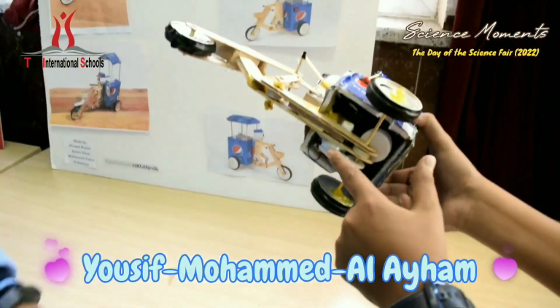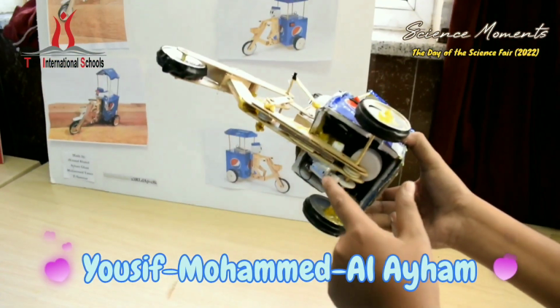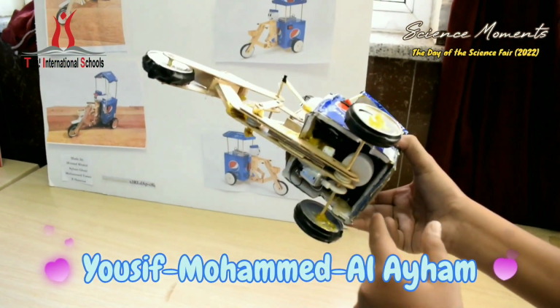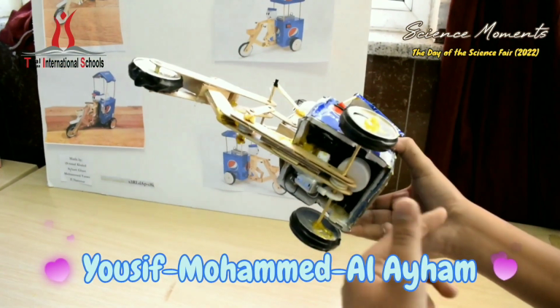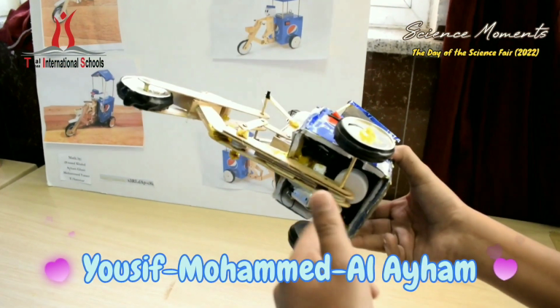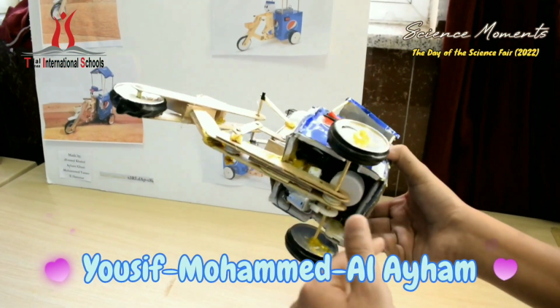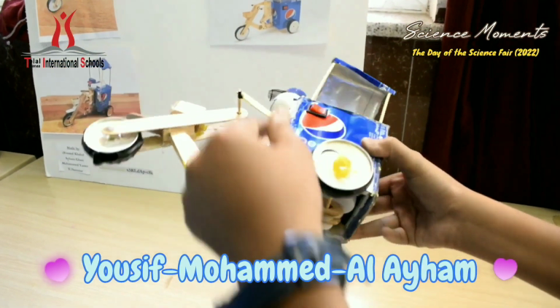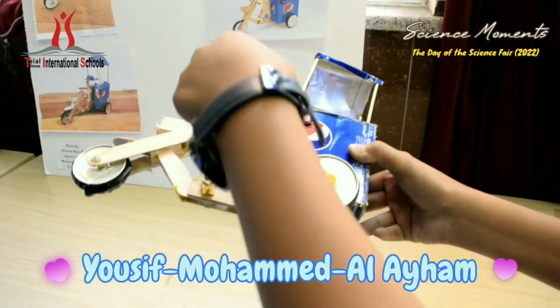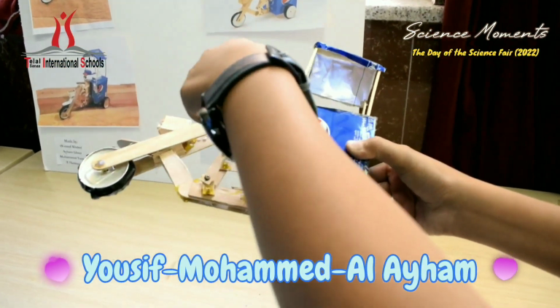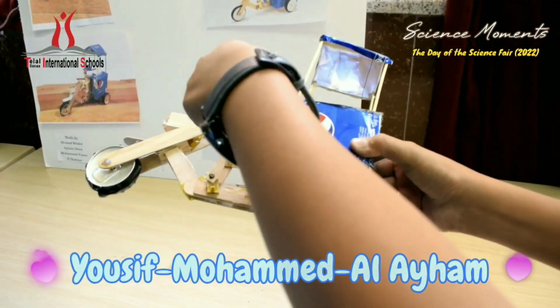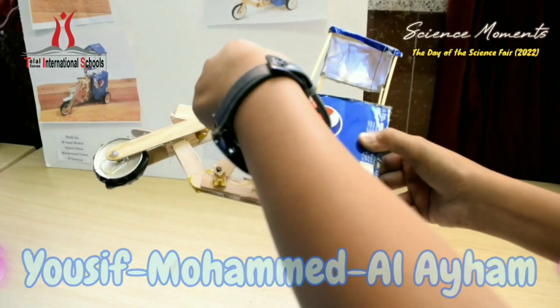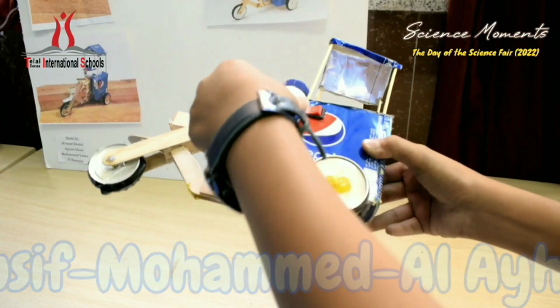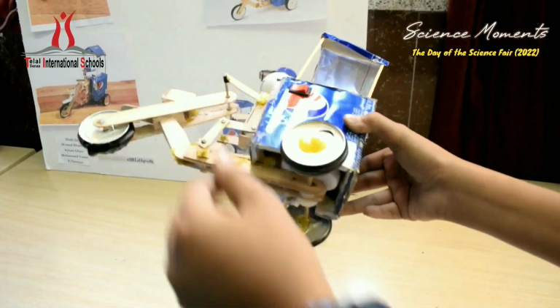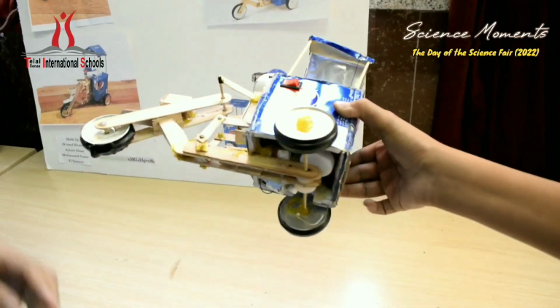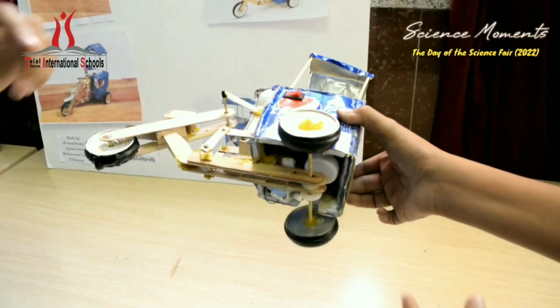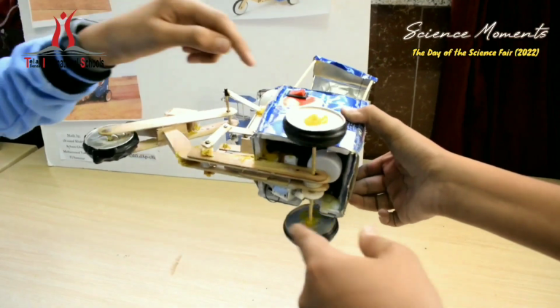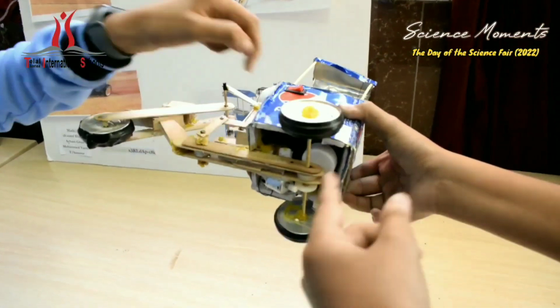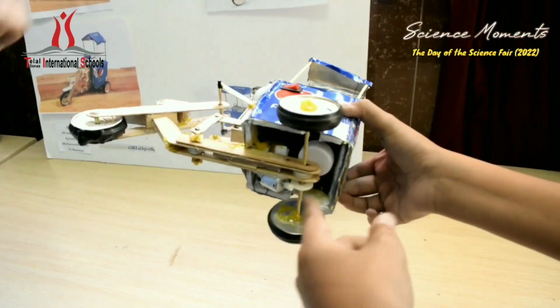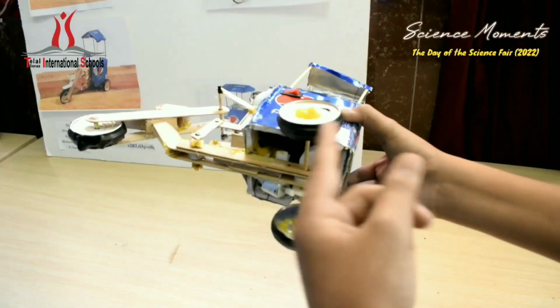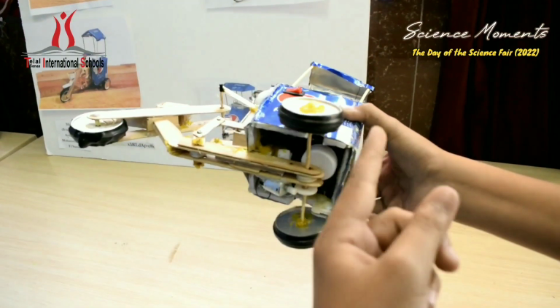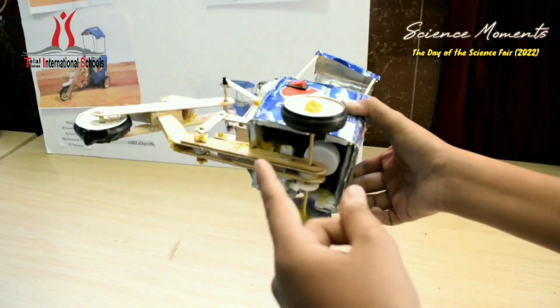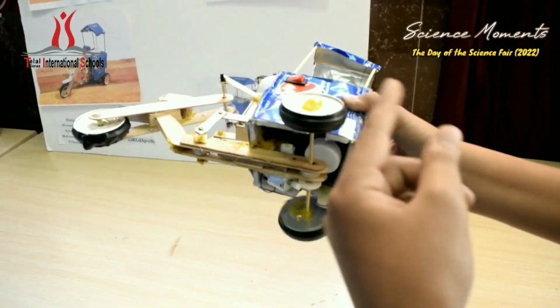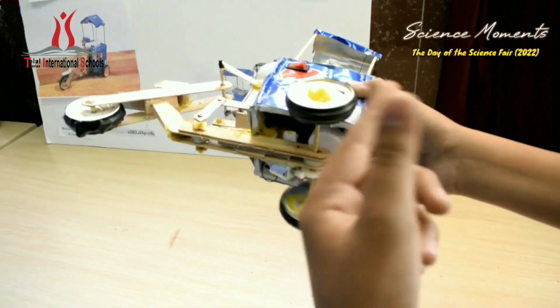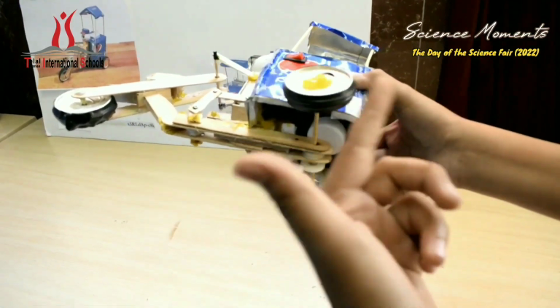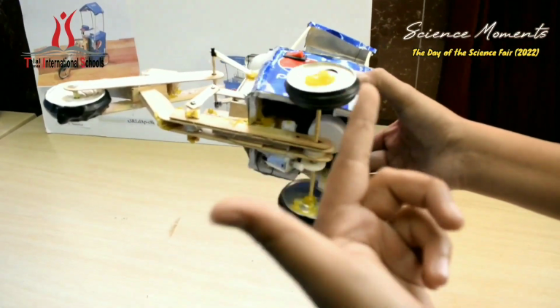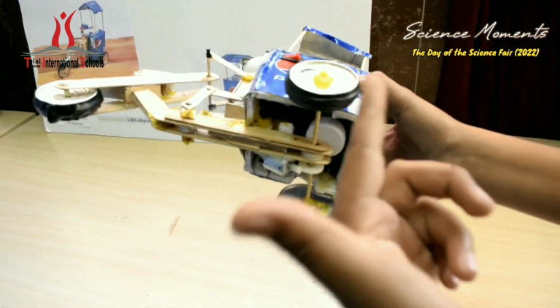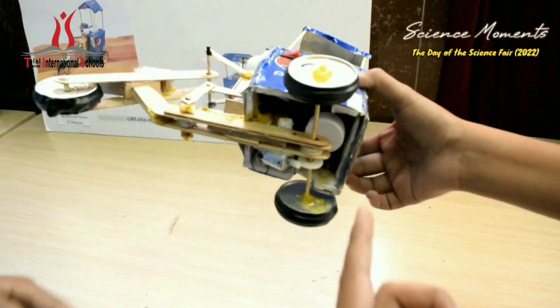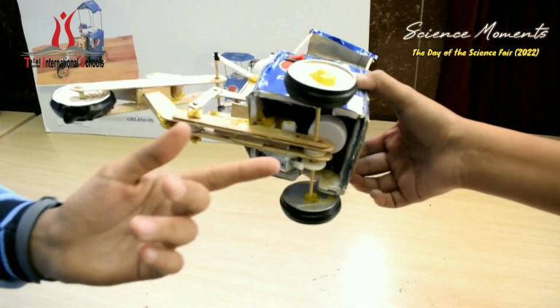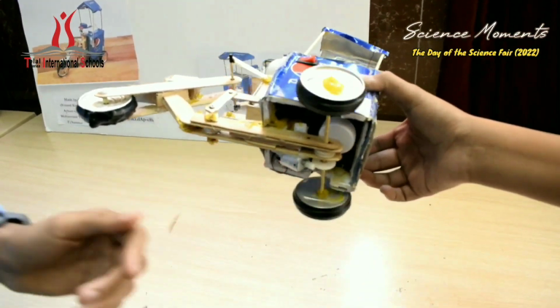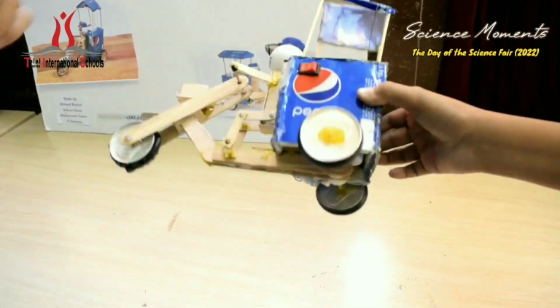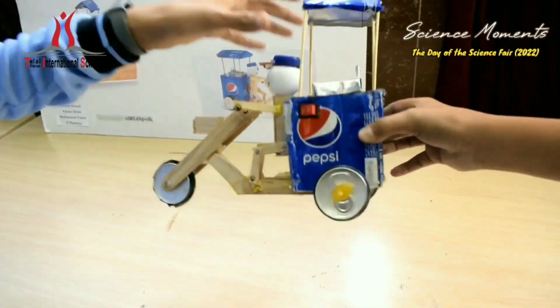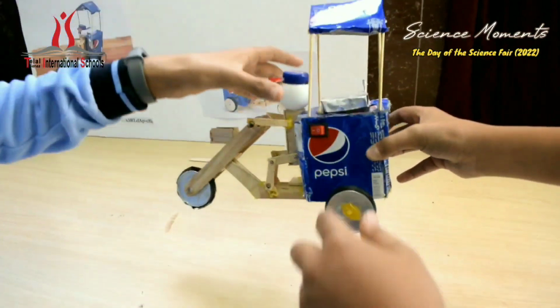The motor — it moves this when we open. When you push the button, it will move.